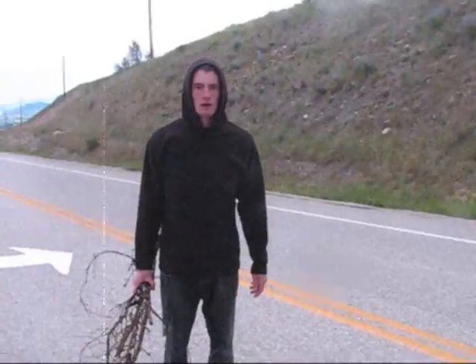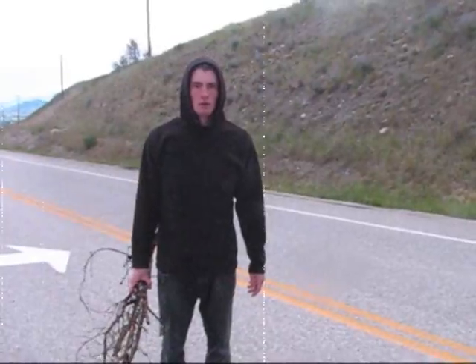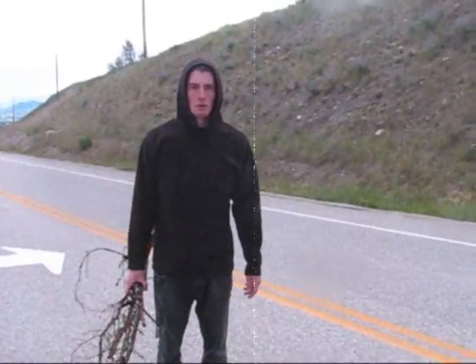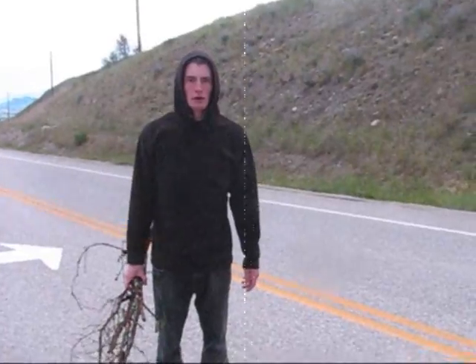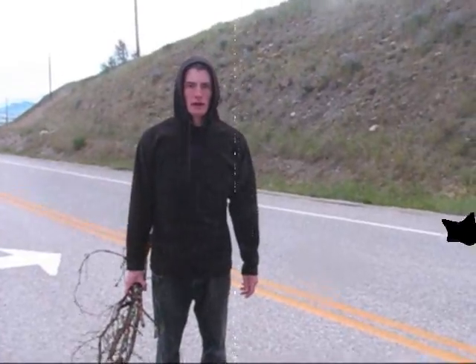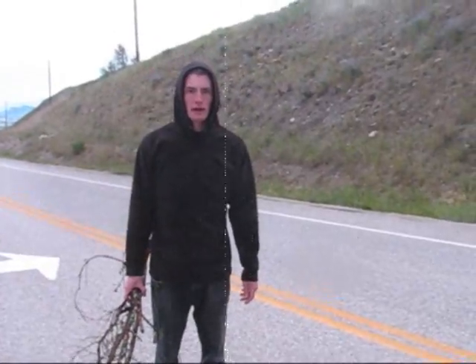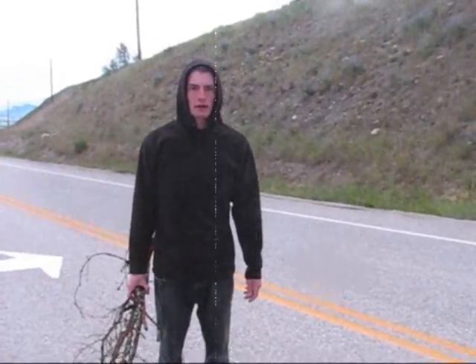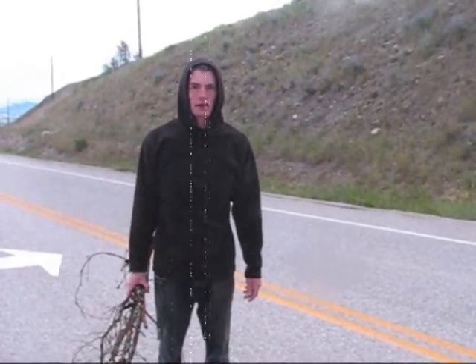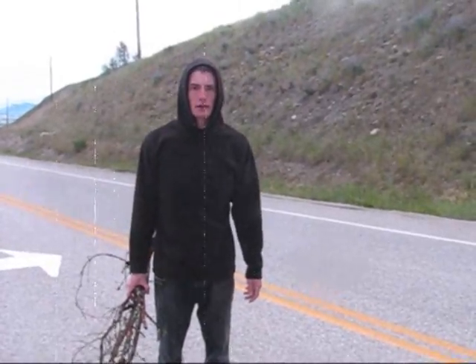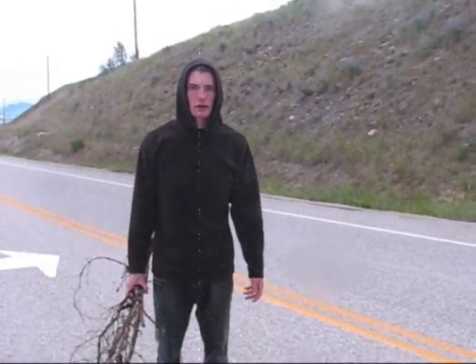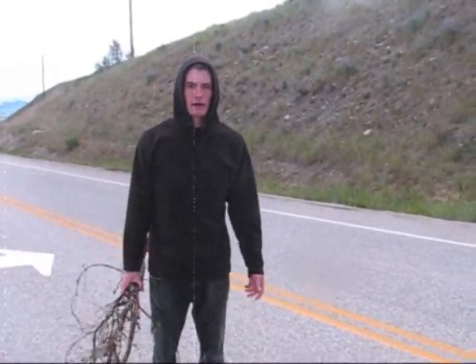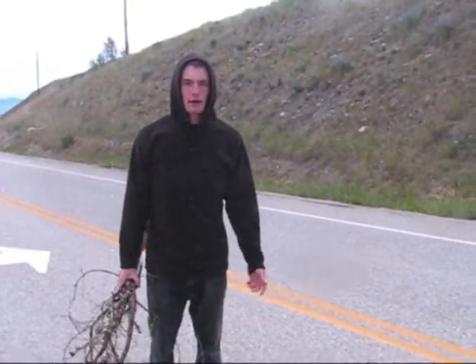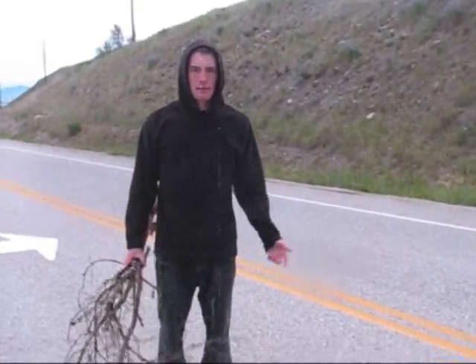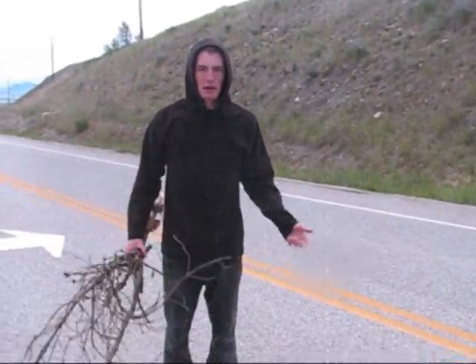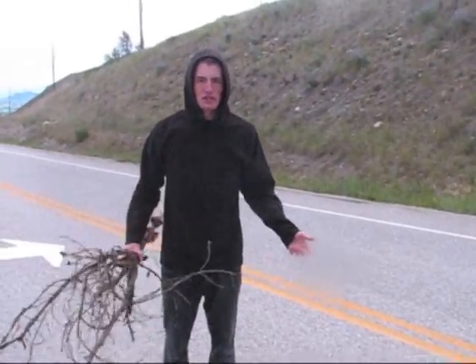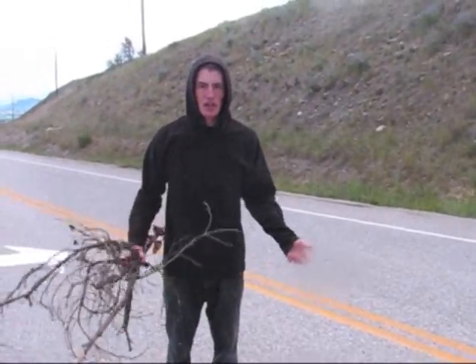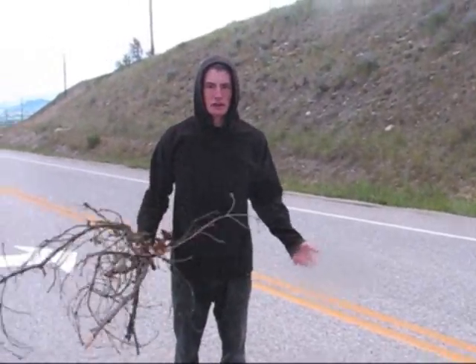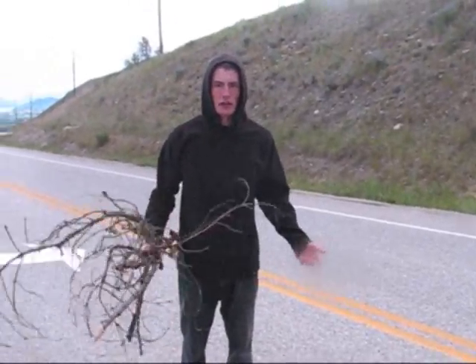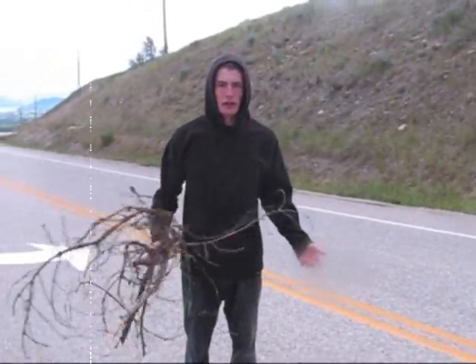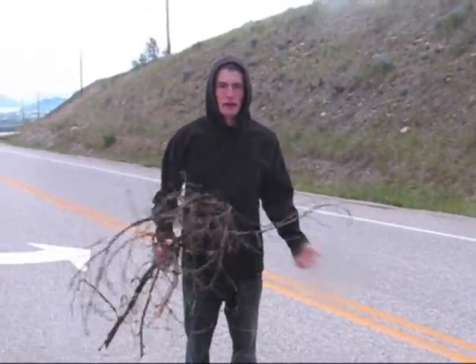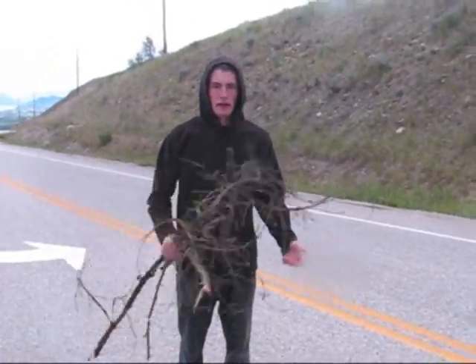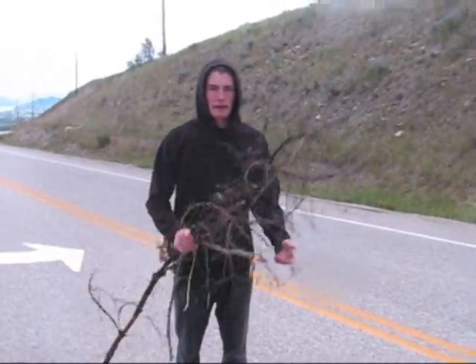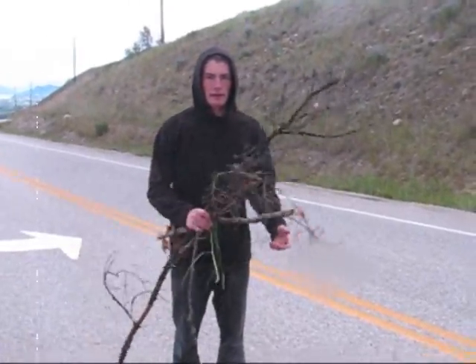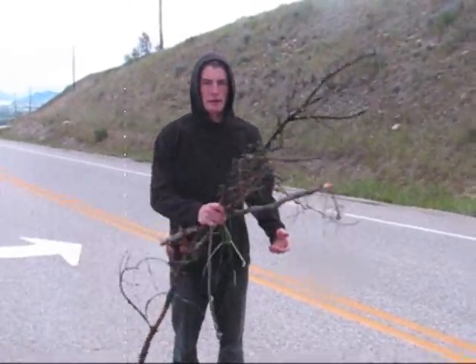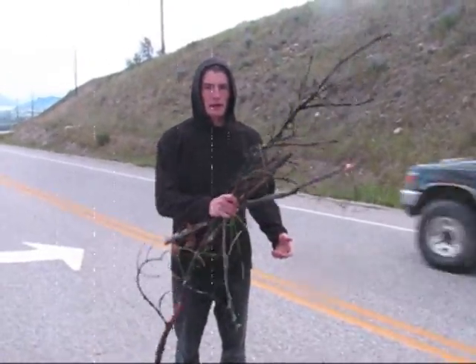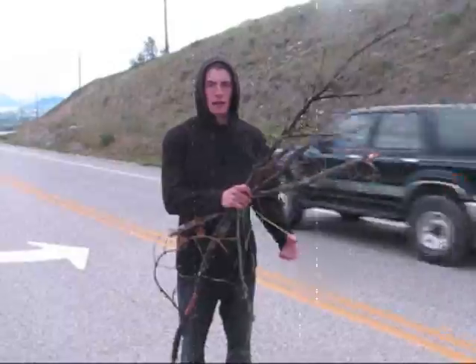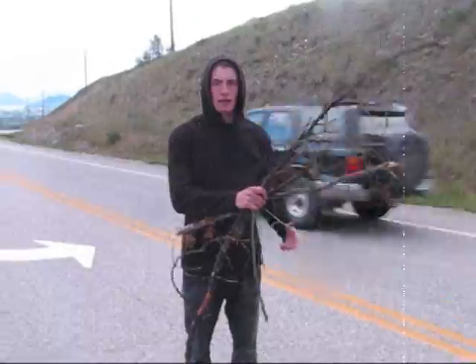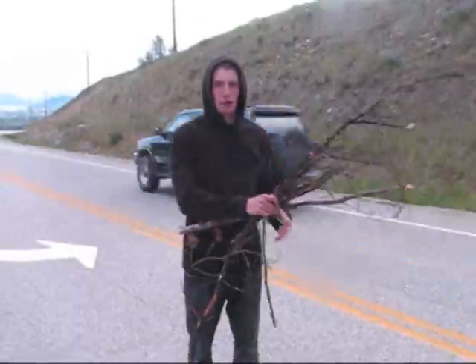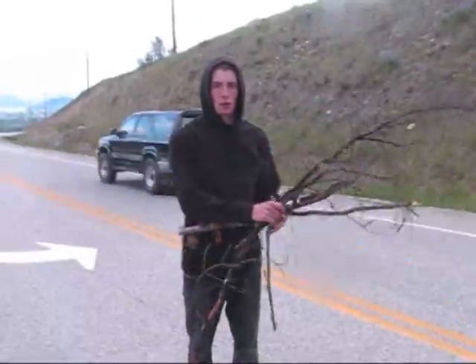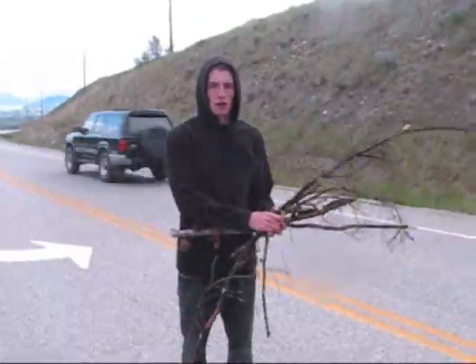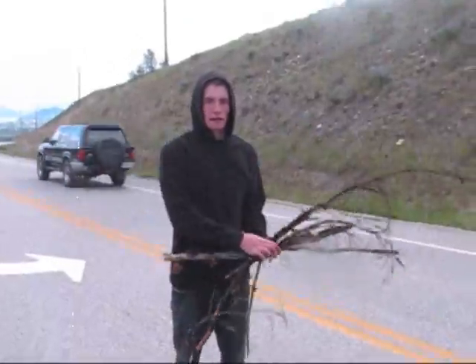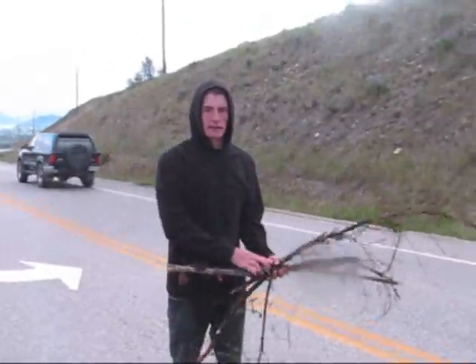We're now going to learn how to build a shelter in the middle of the woods.